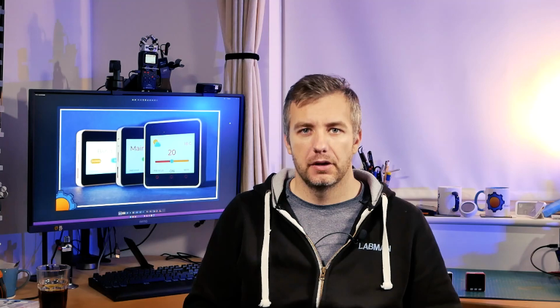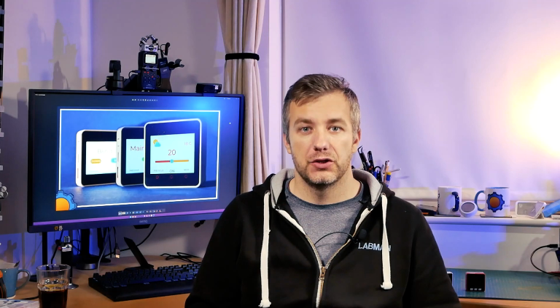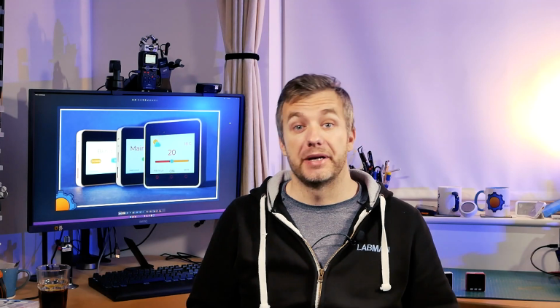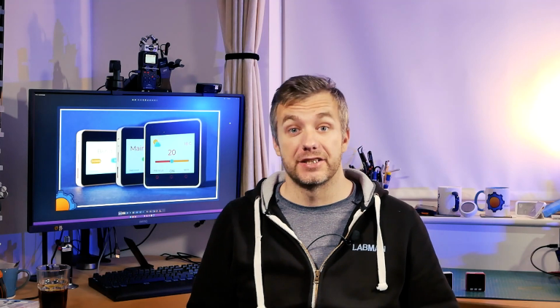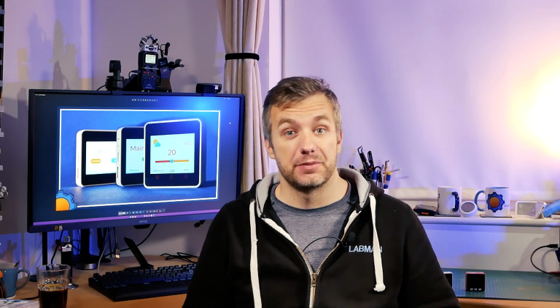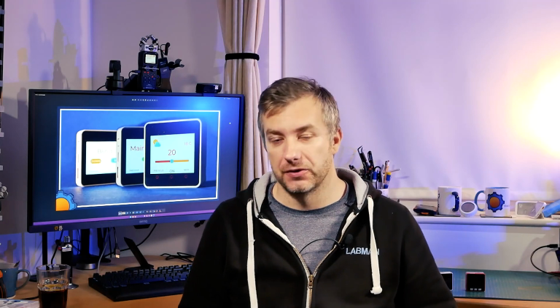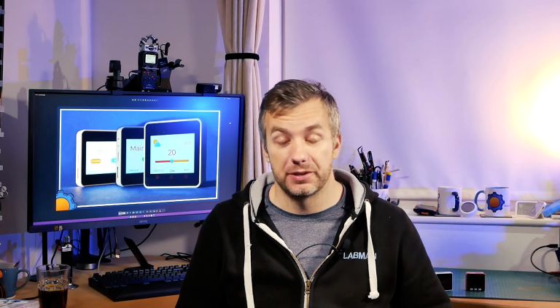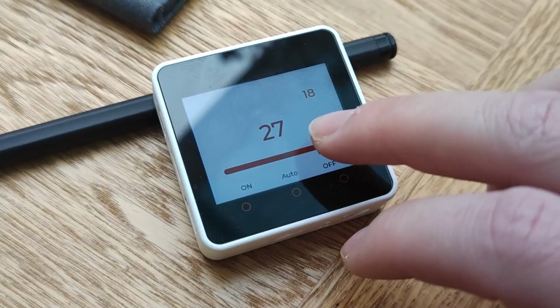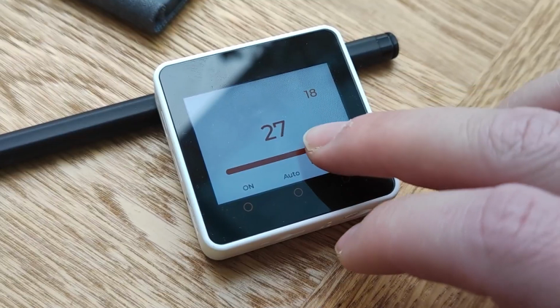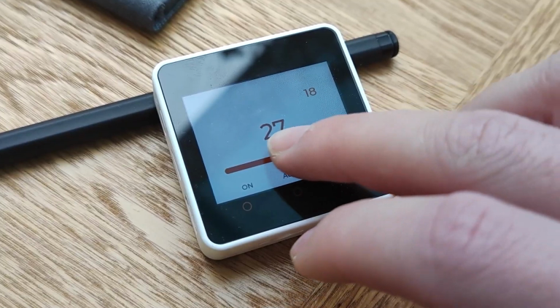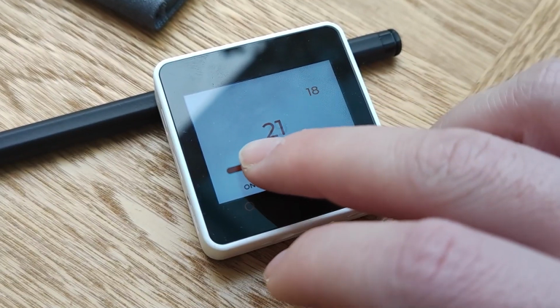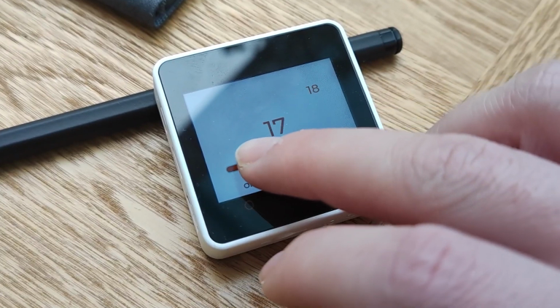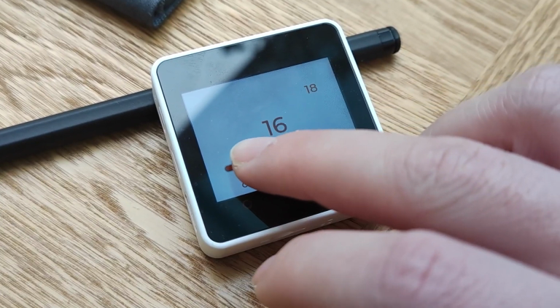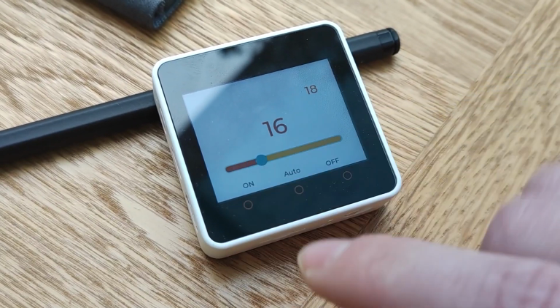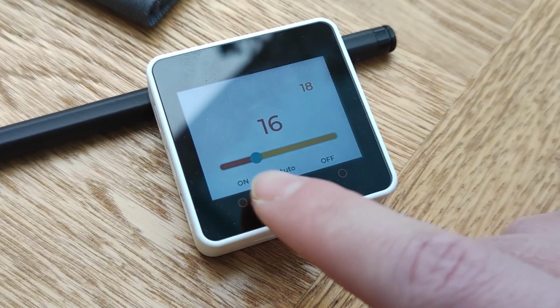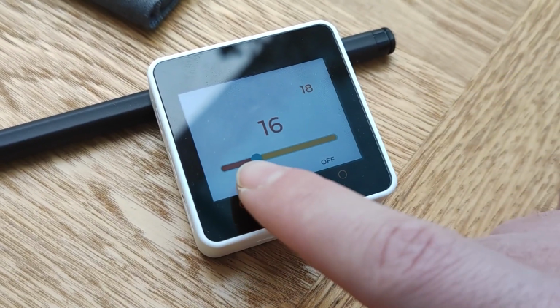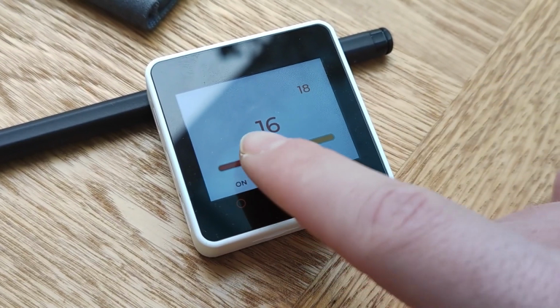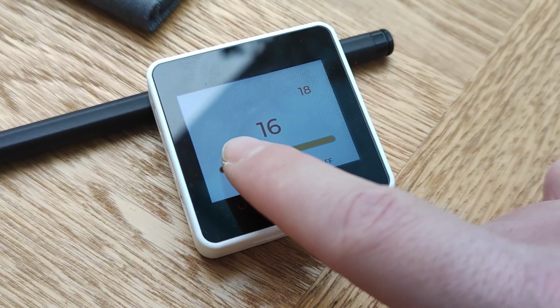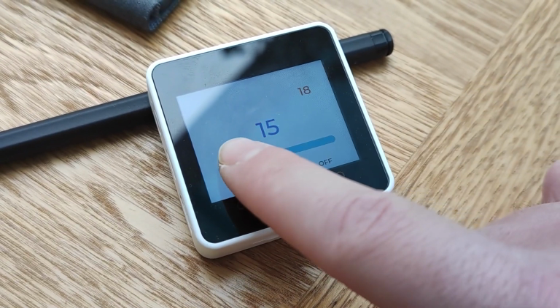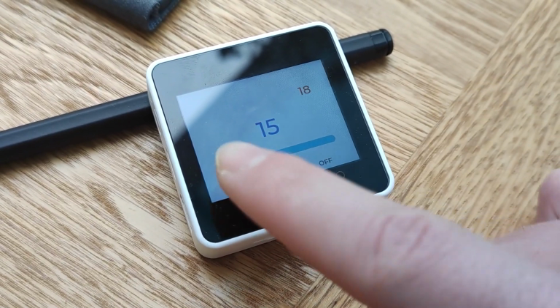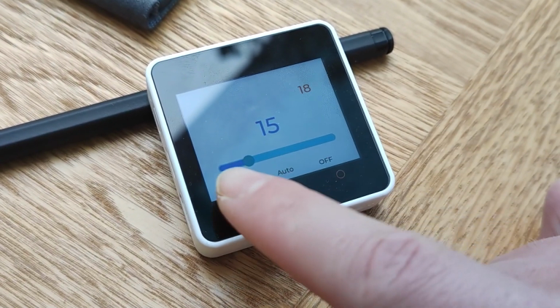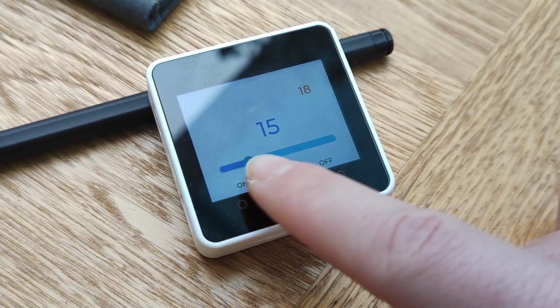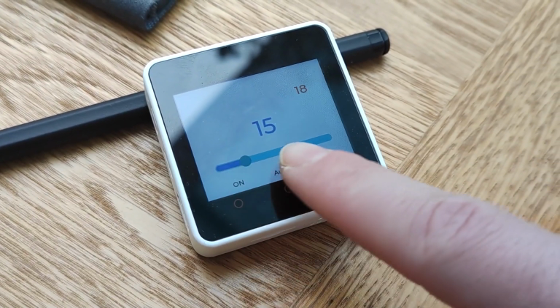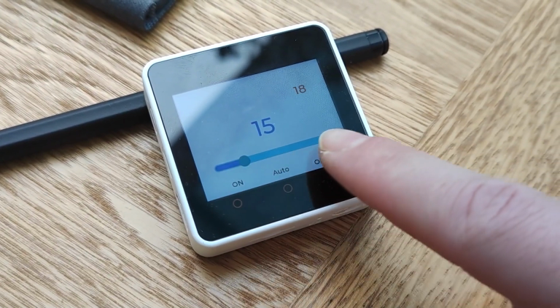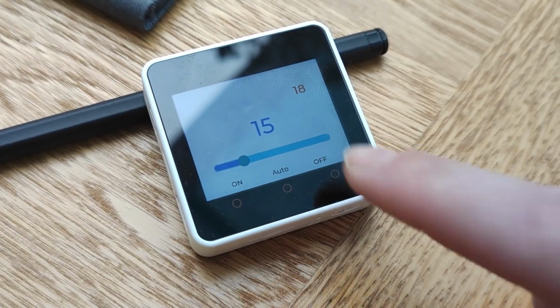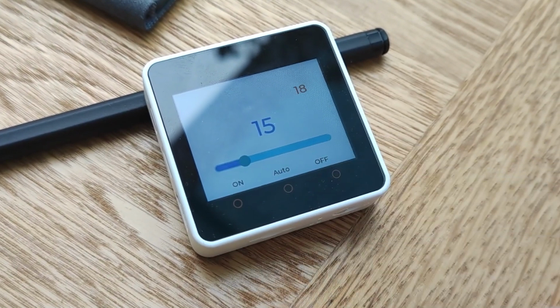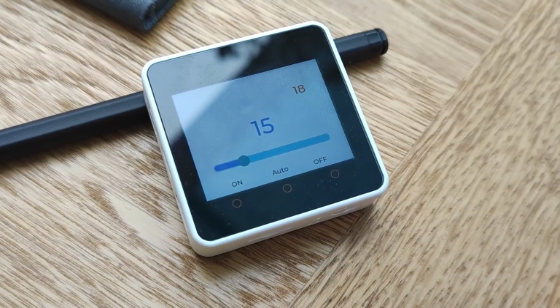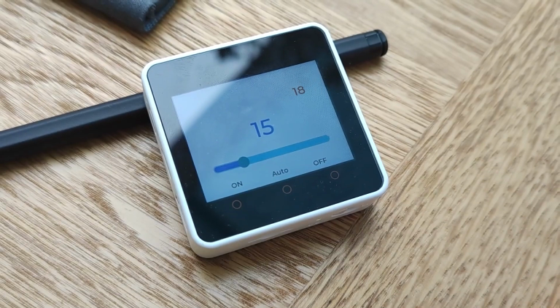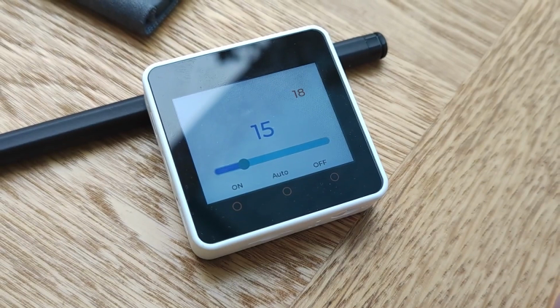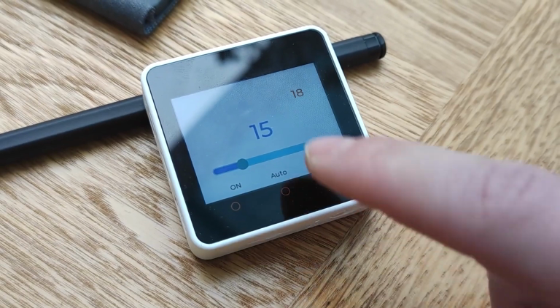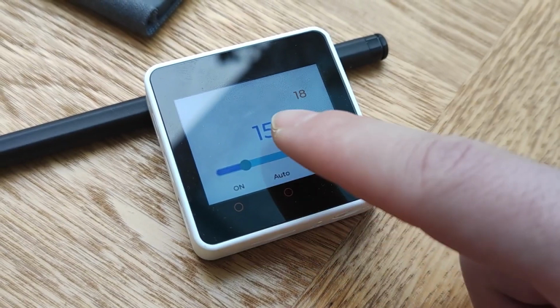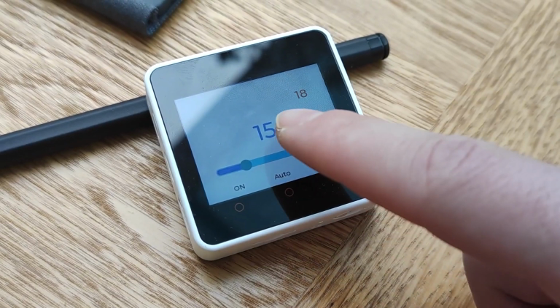To make this small thermostat mock-up it took me 2 minutes, no wires and not a single line of programming.